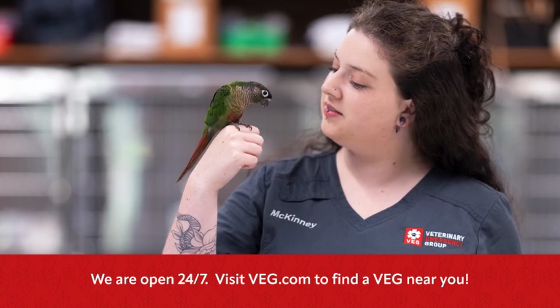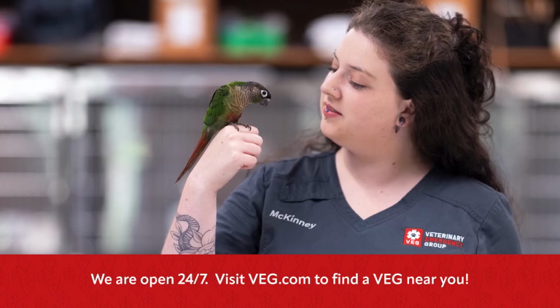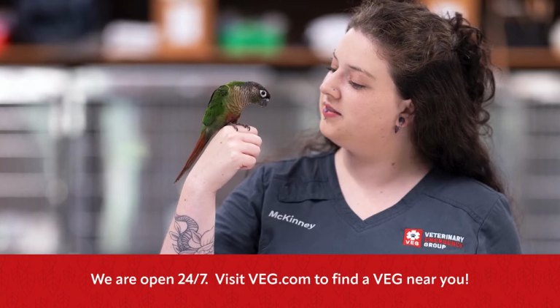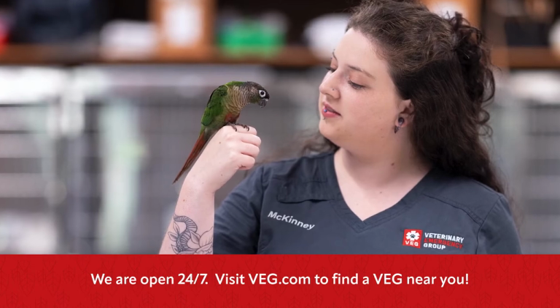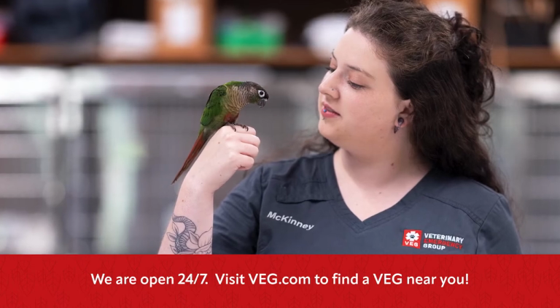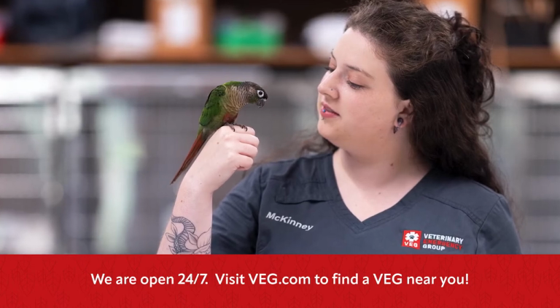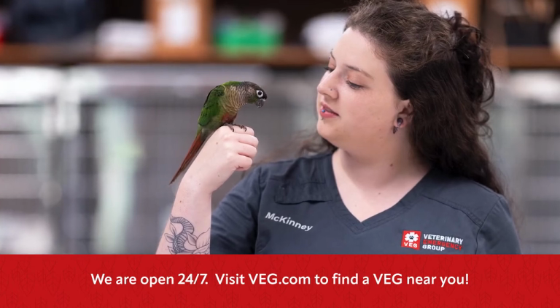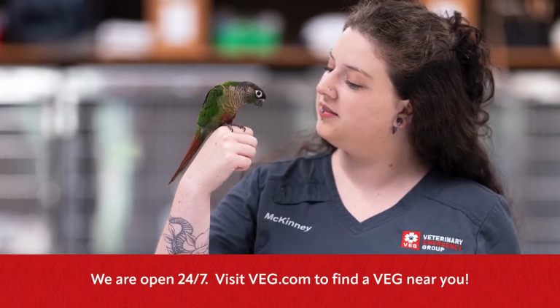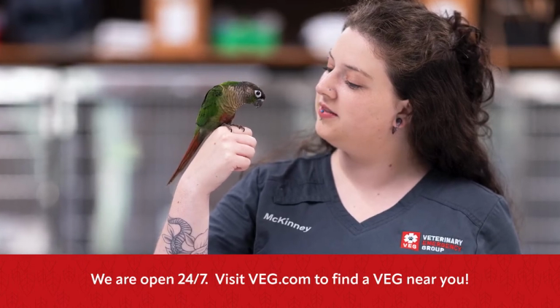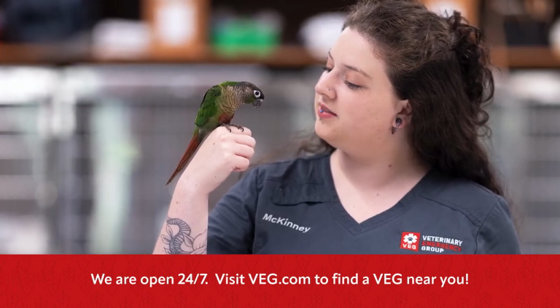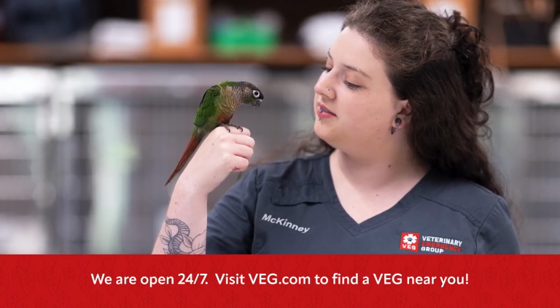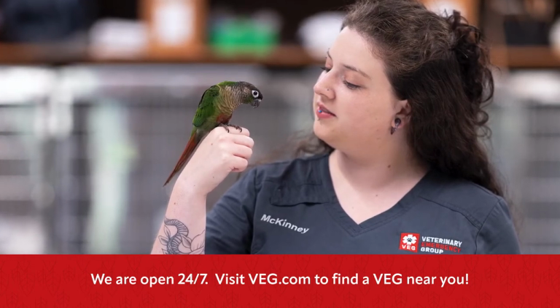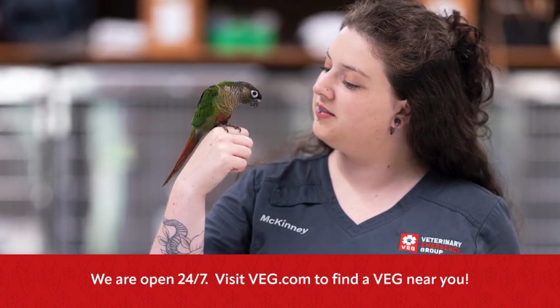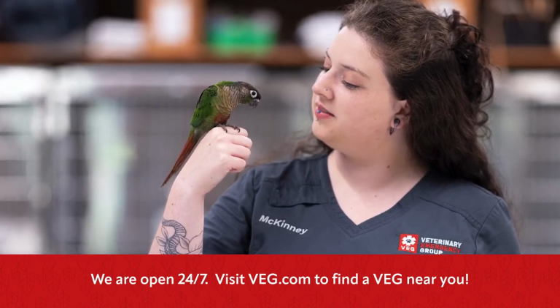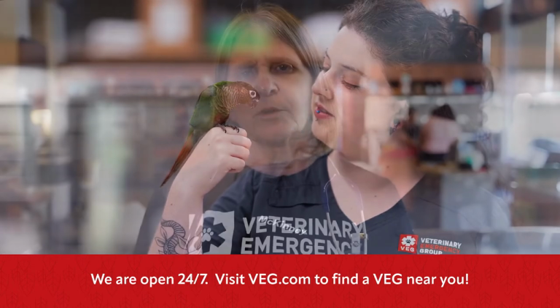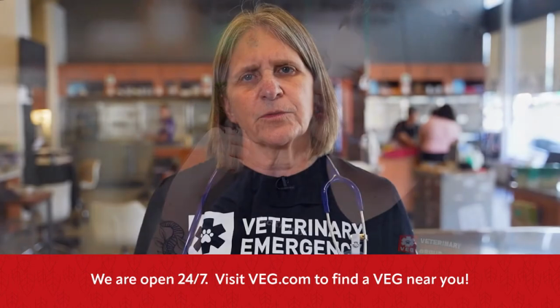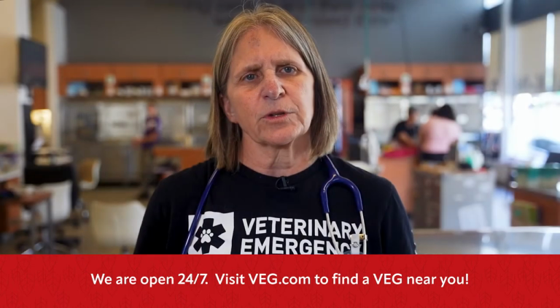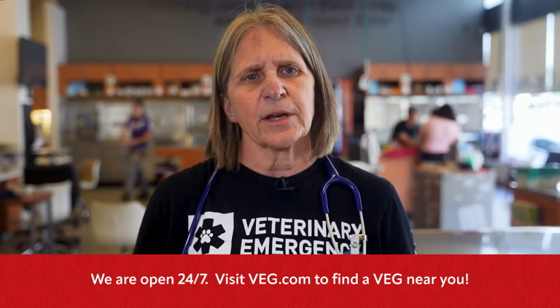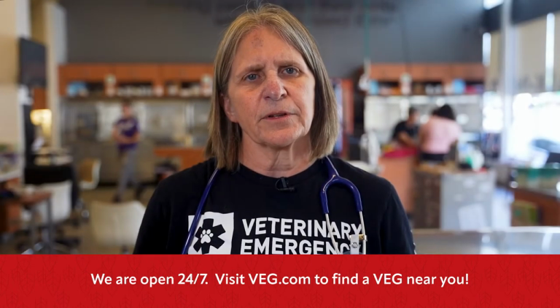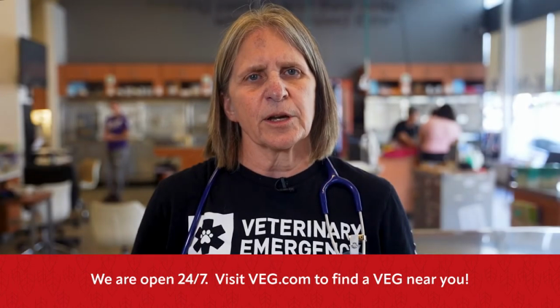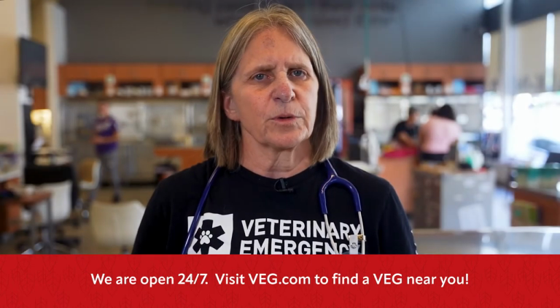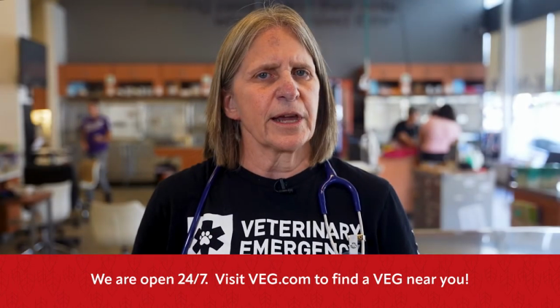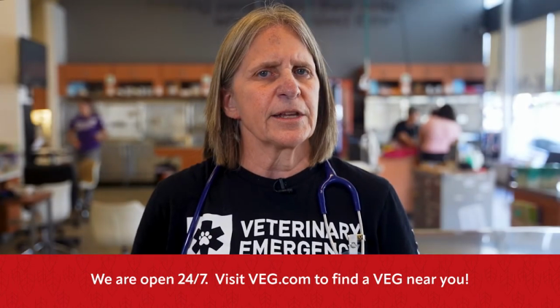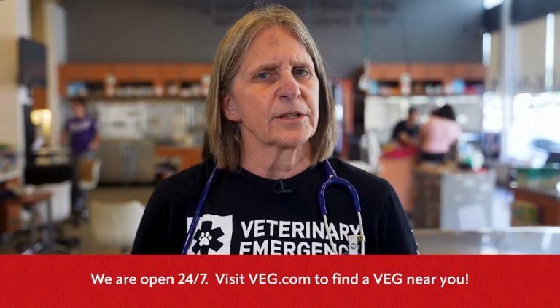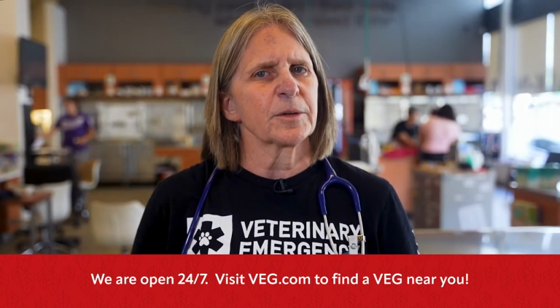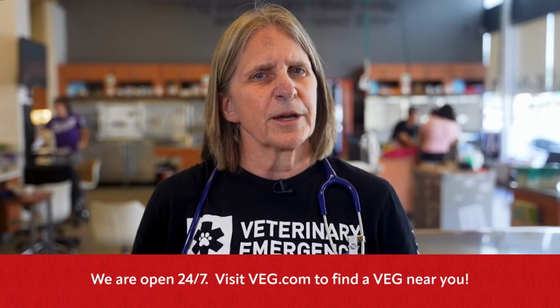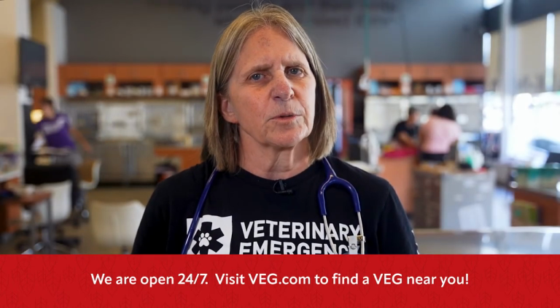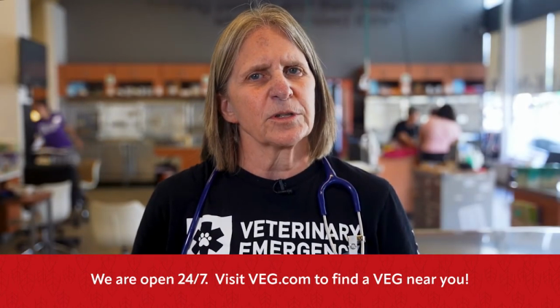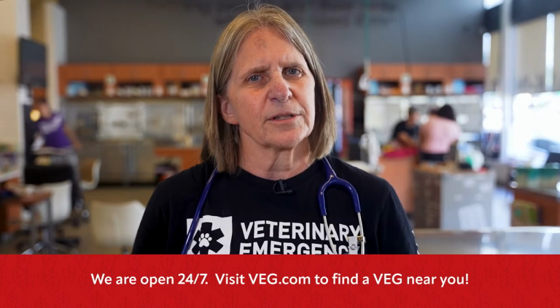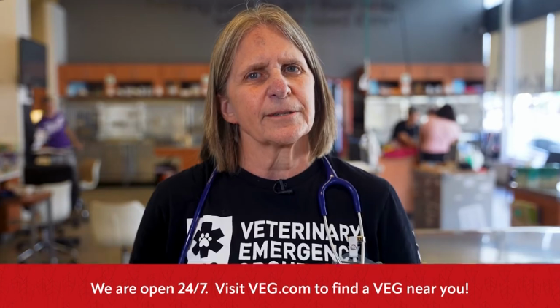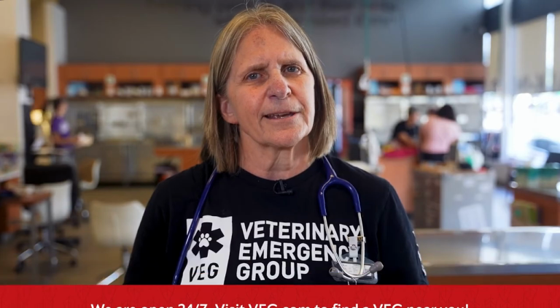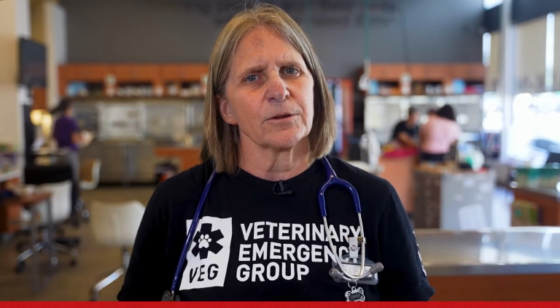If you have any concerns or questions about your bird's health, you can speak to a doctor at VEG. We're available 24/7 to help with any exotic pet emergencies. Thank you.